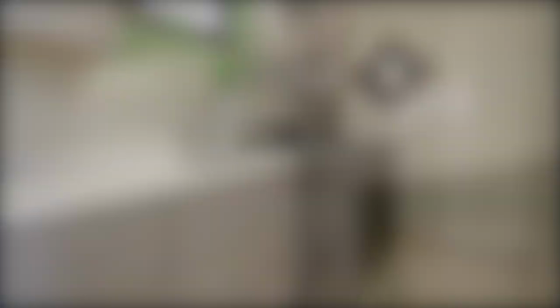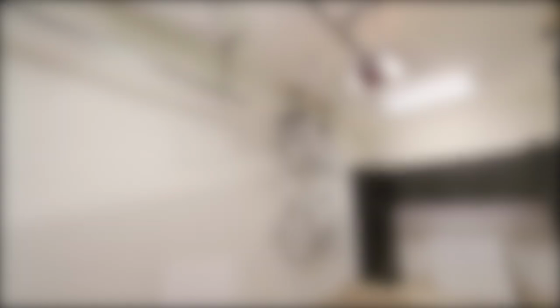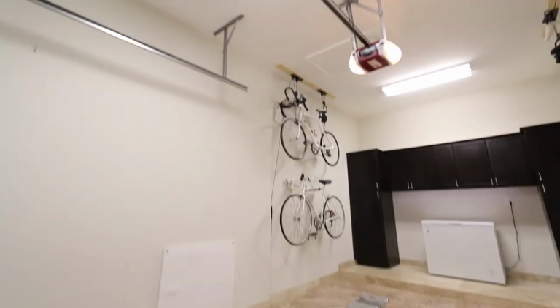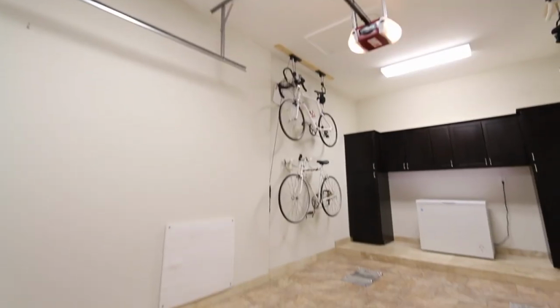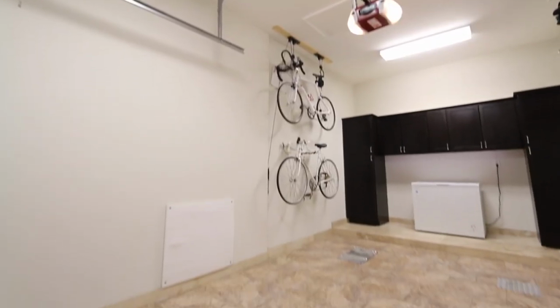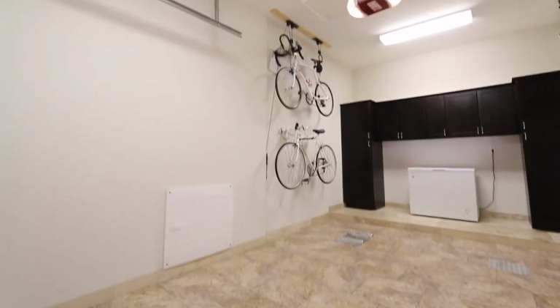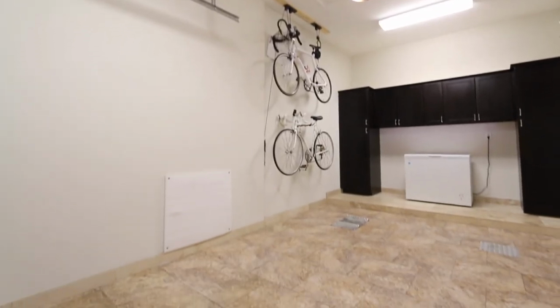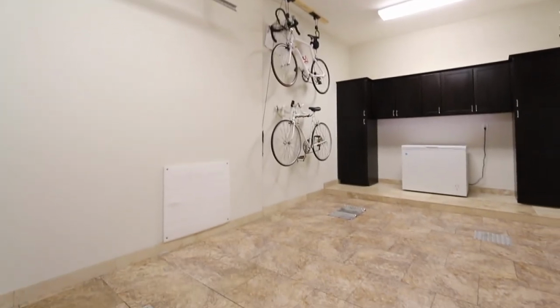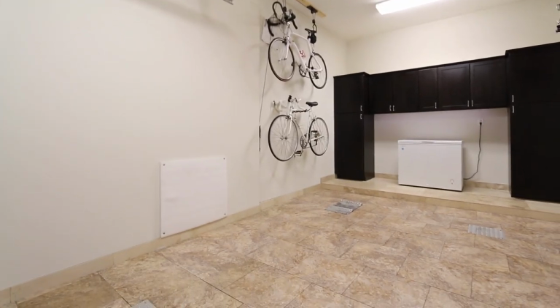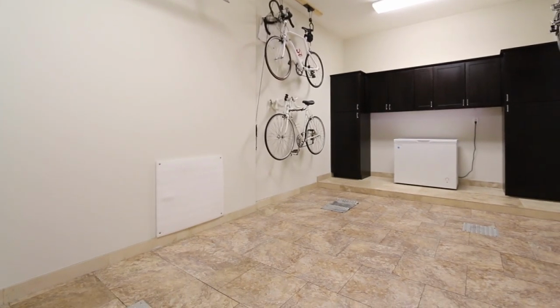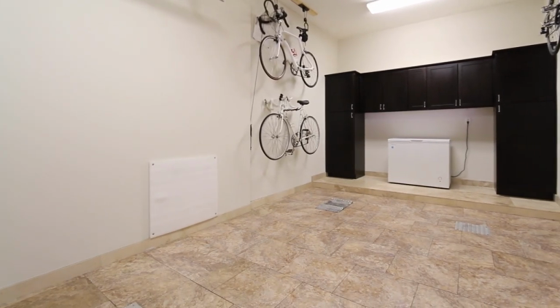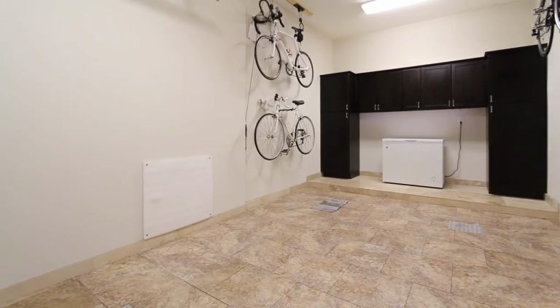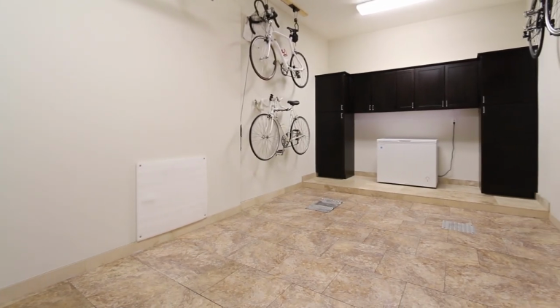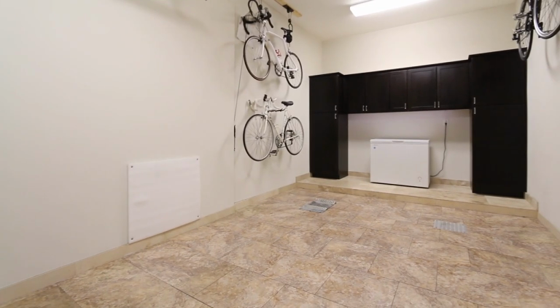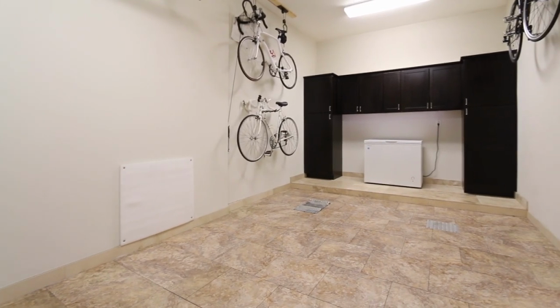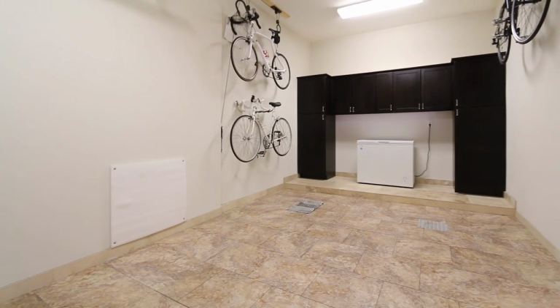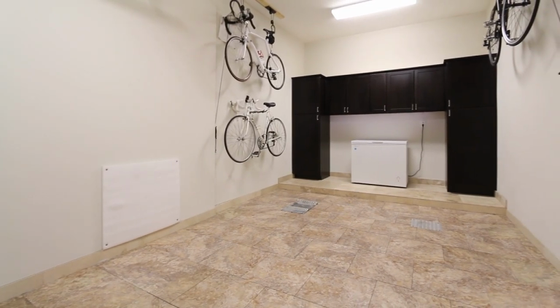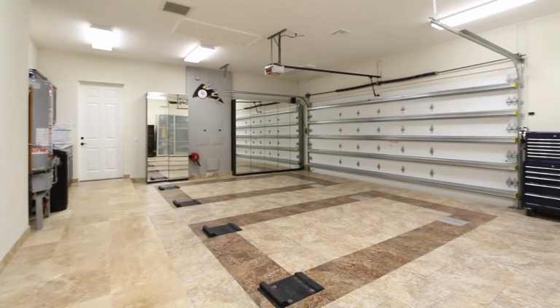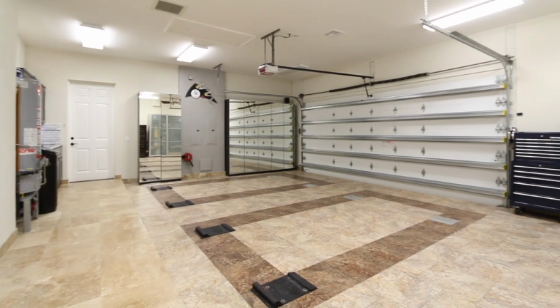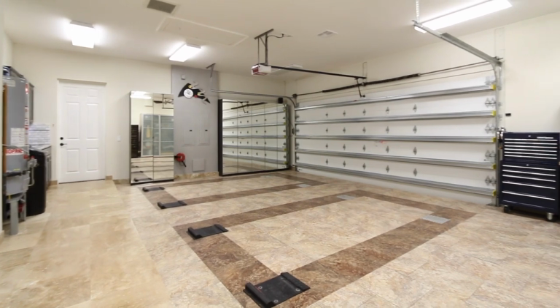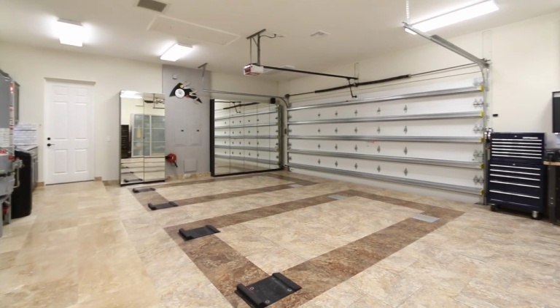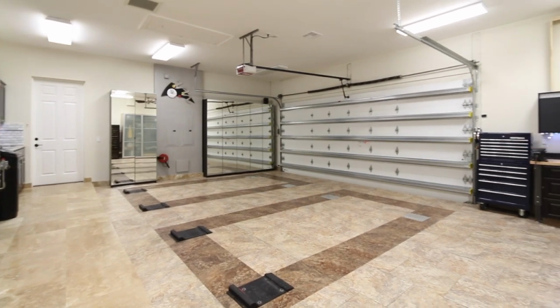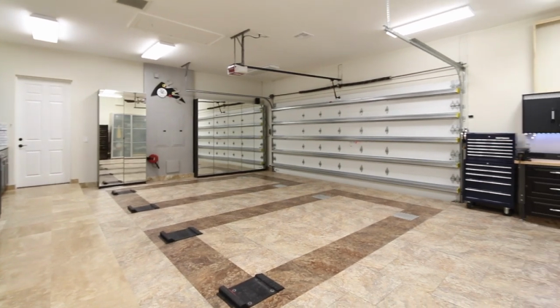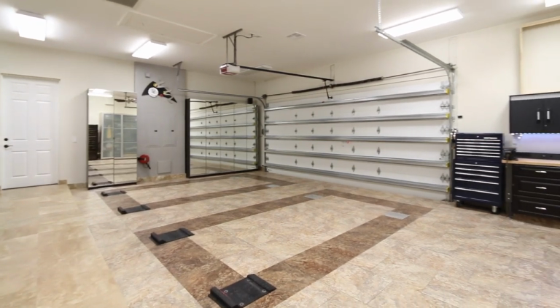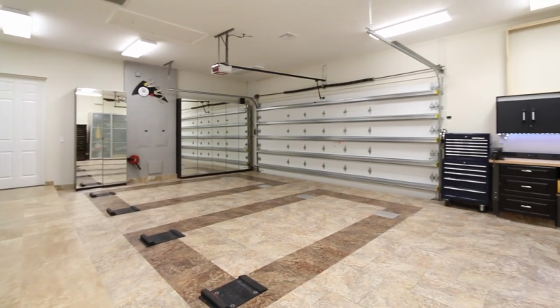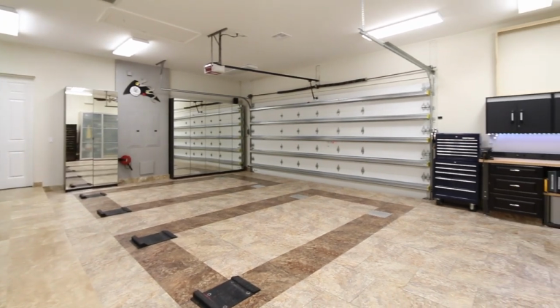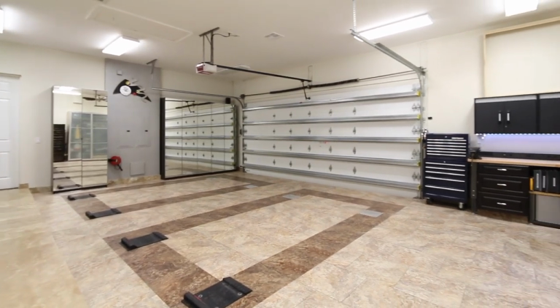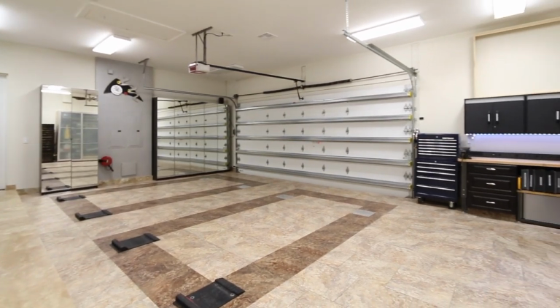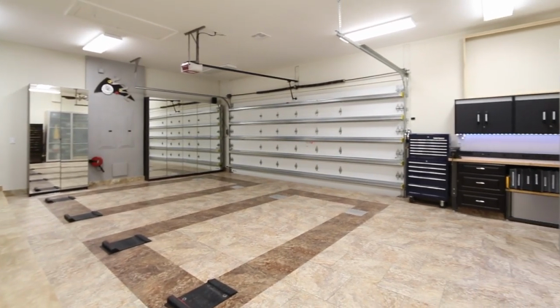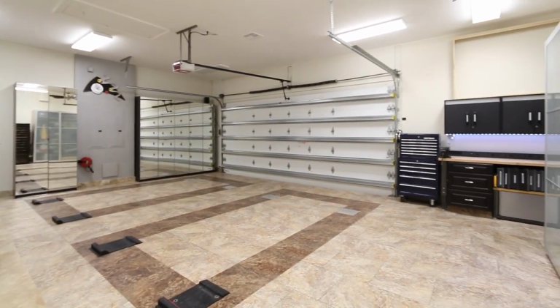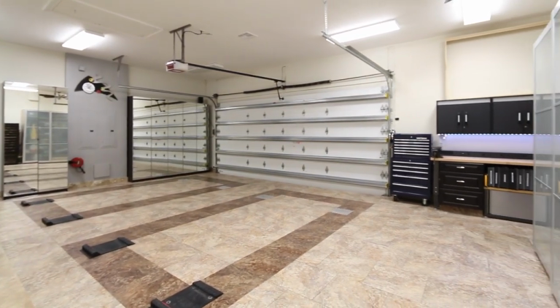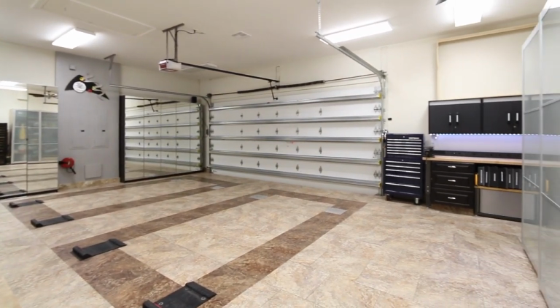The spacious climate-controlled garages include travertine tile, and both include full cabinets with moldings for extra storage space.